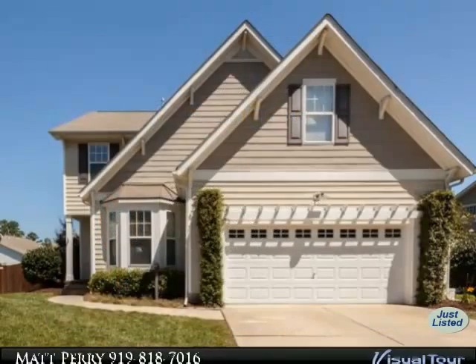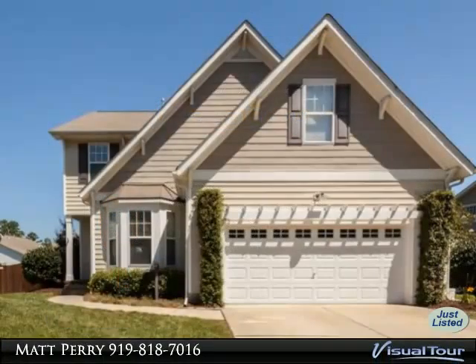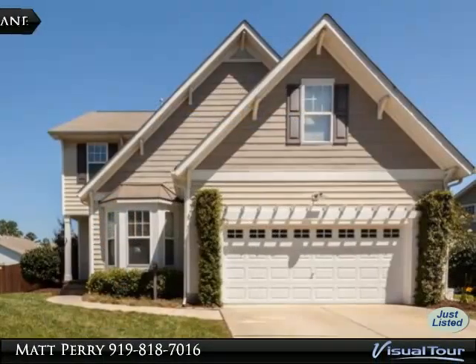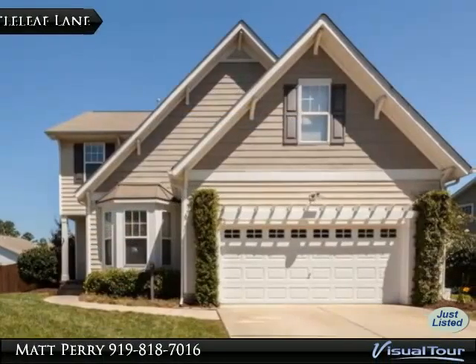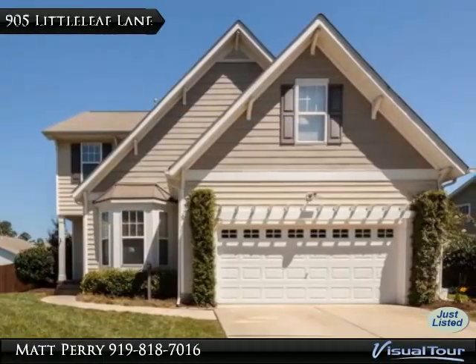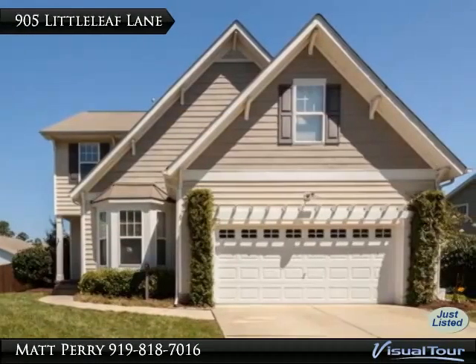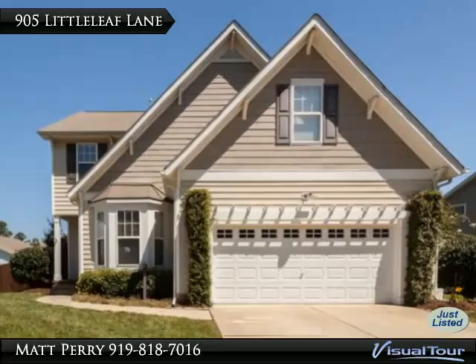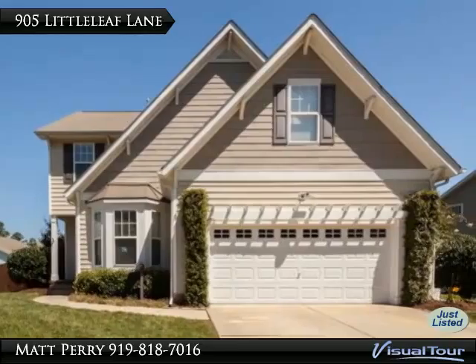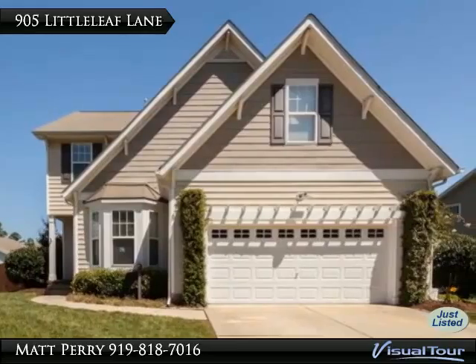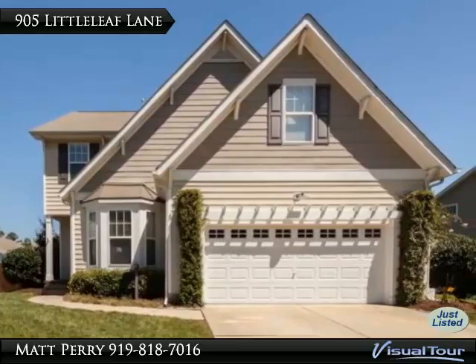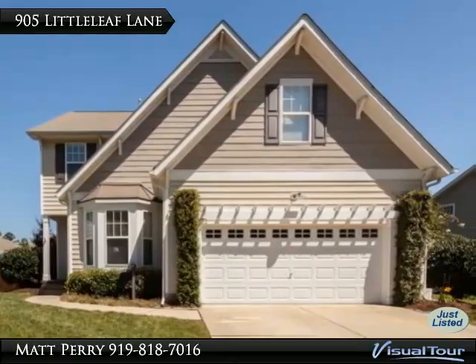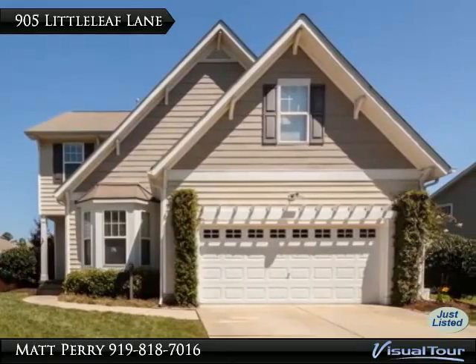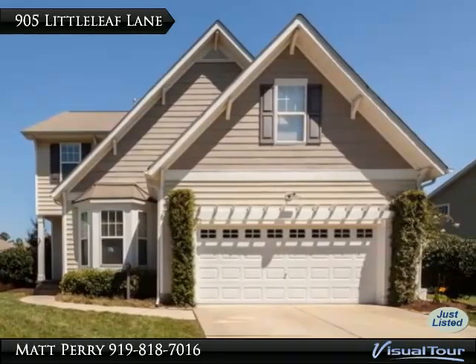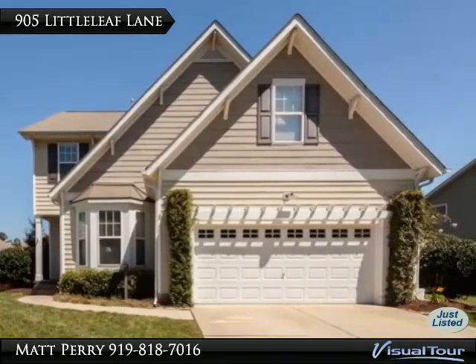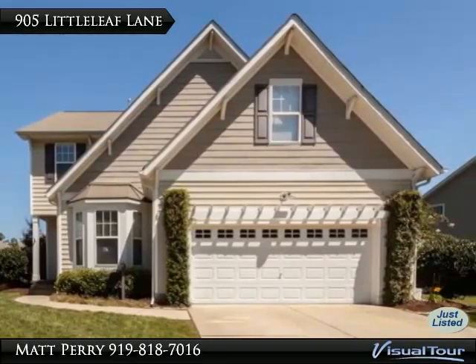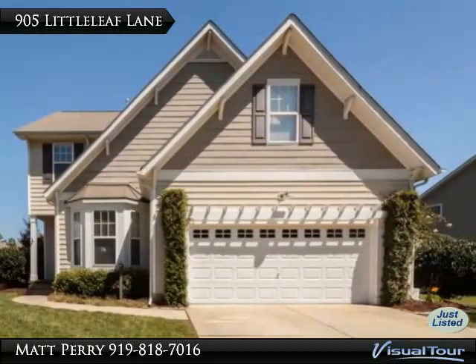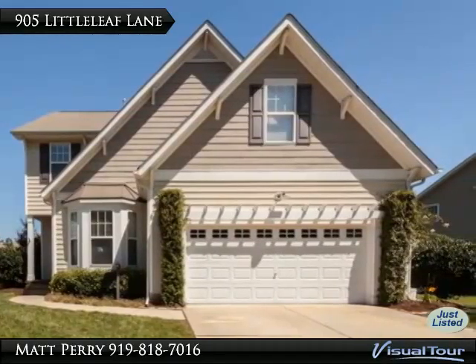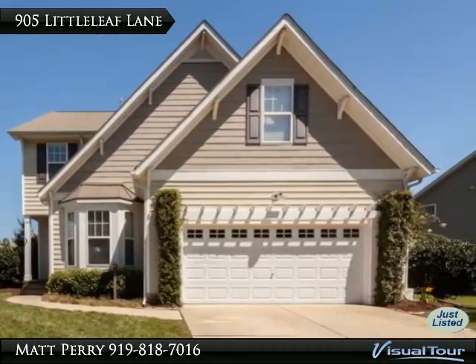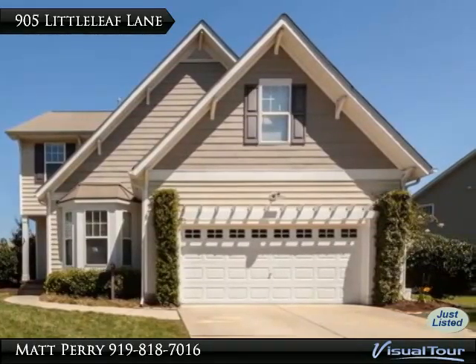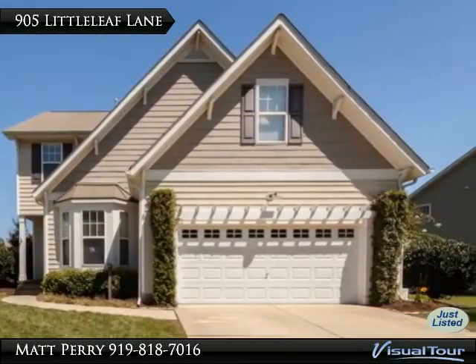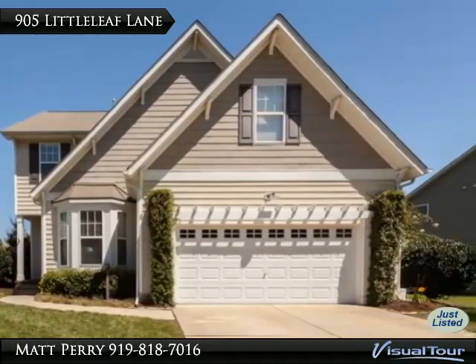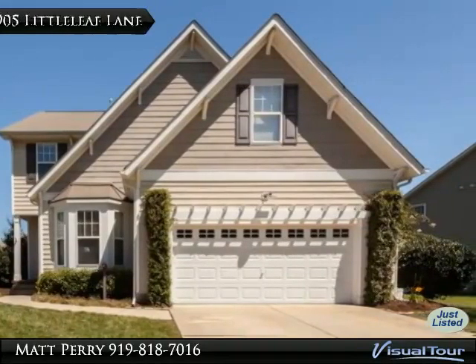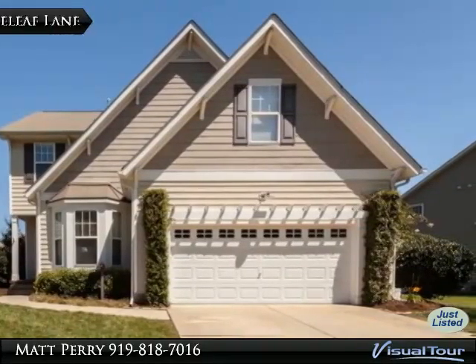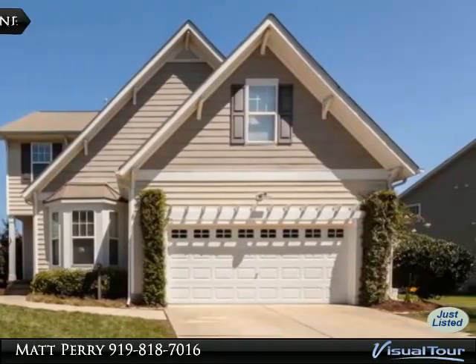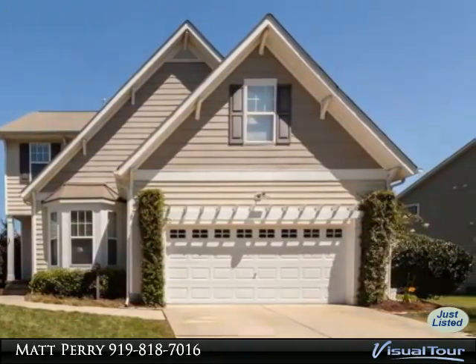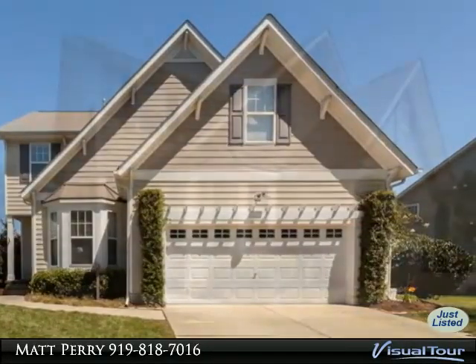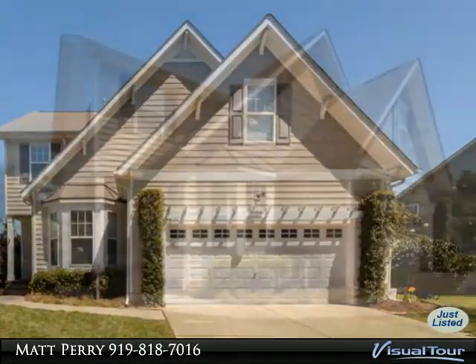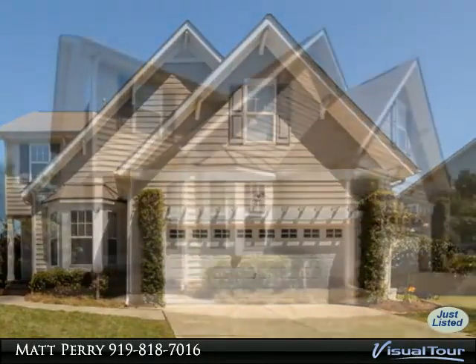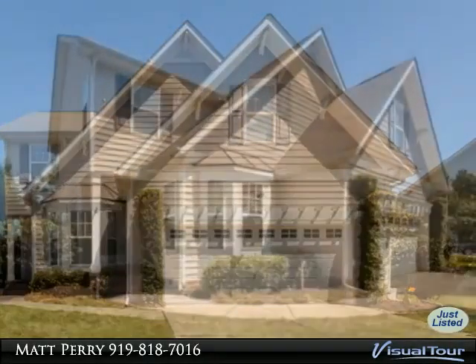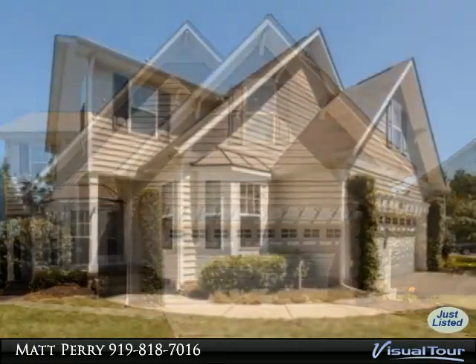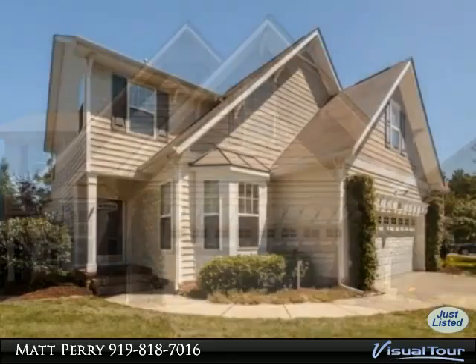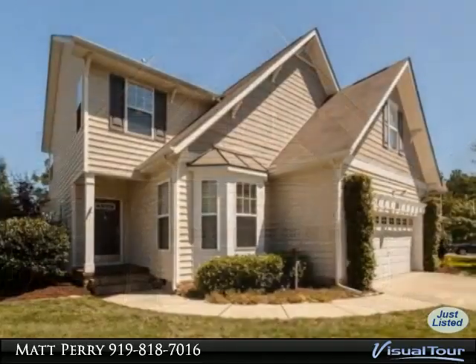Thank you for viewing this incredible listing. We hope you enjoy this visual tour. Here is to your new home.